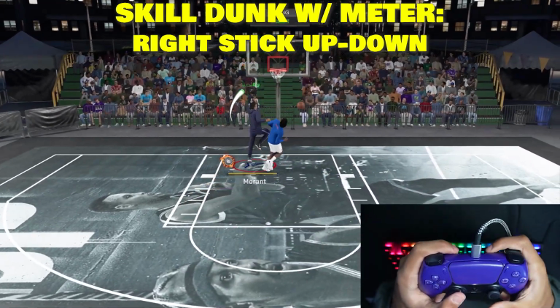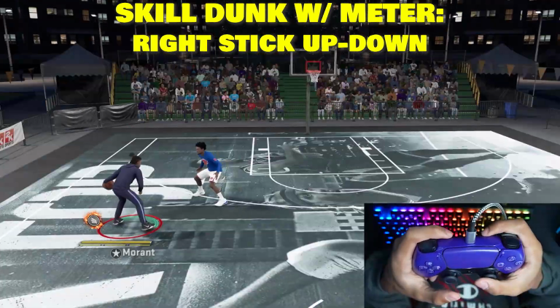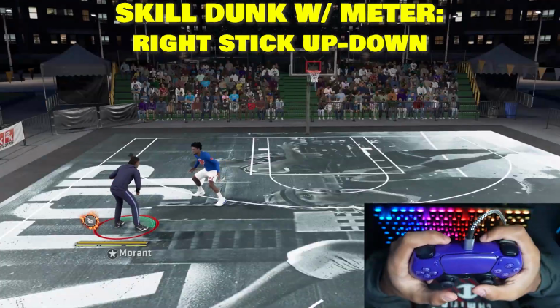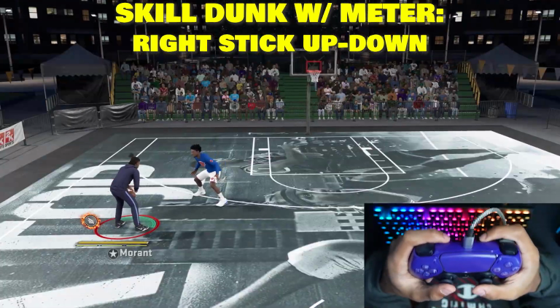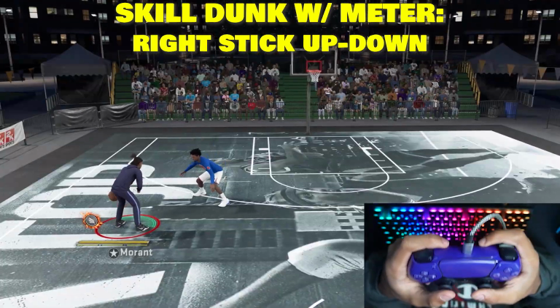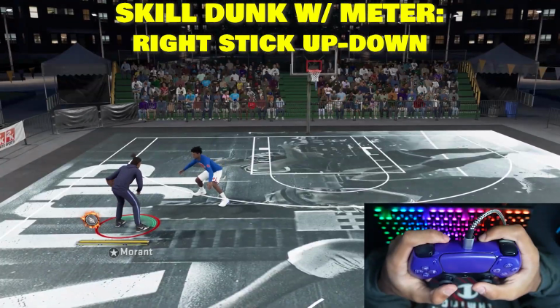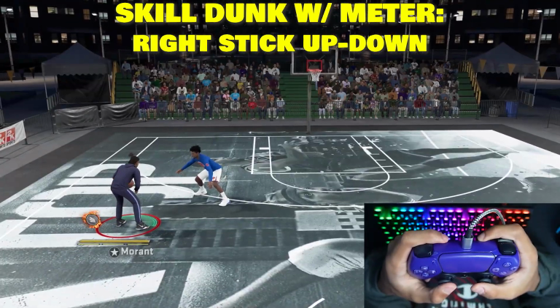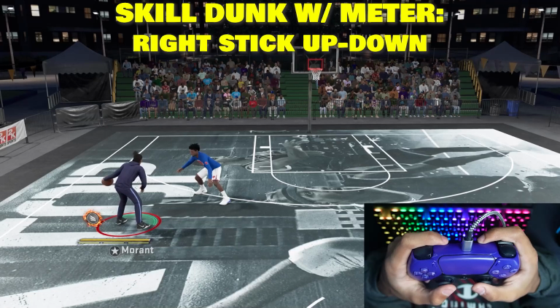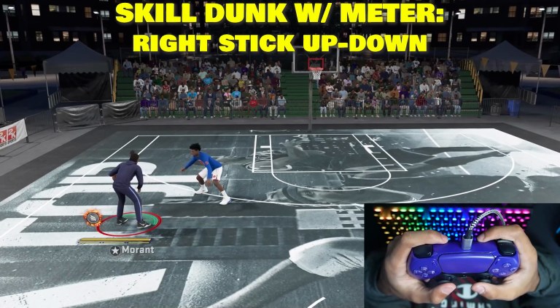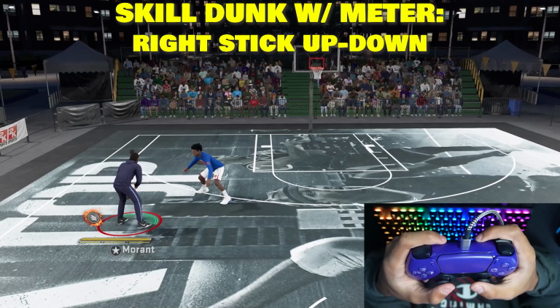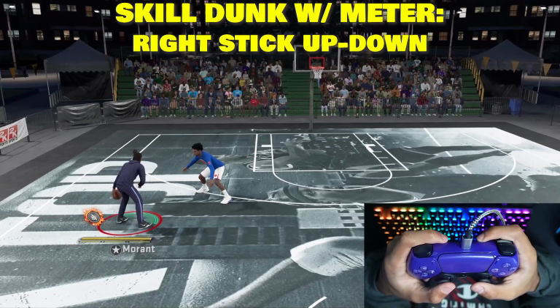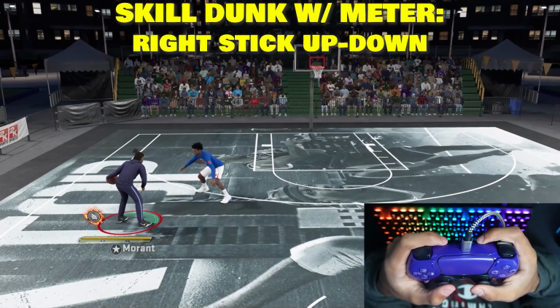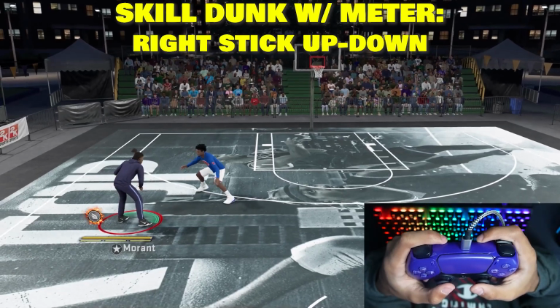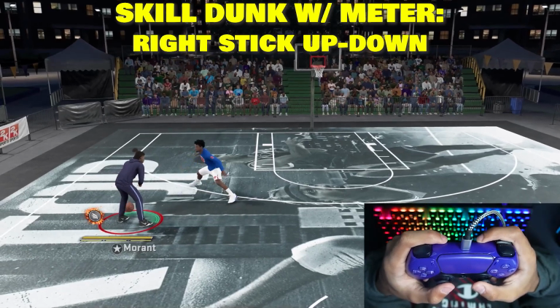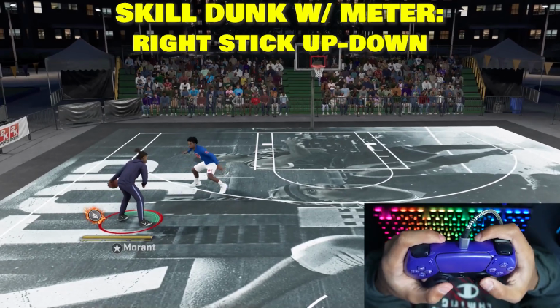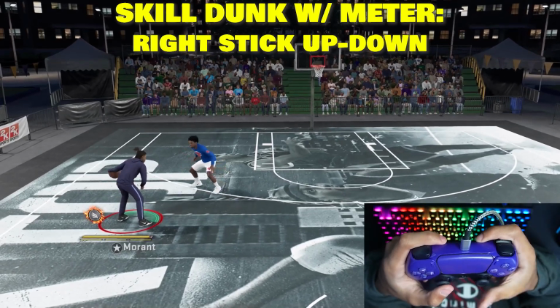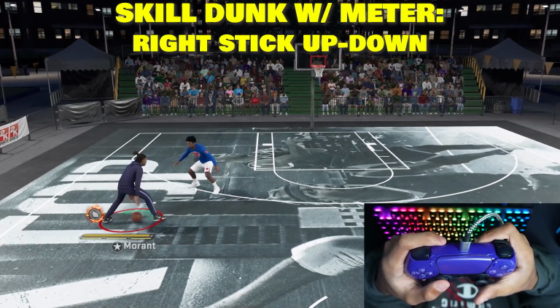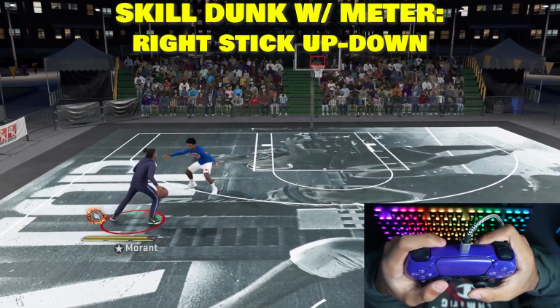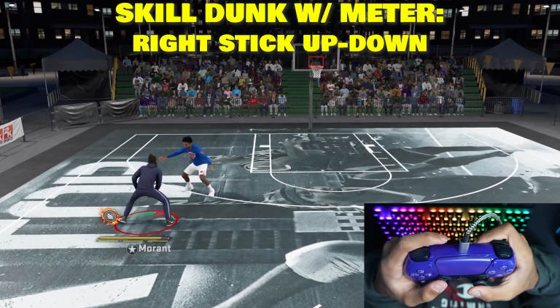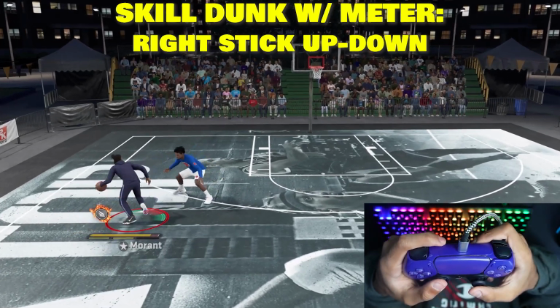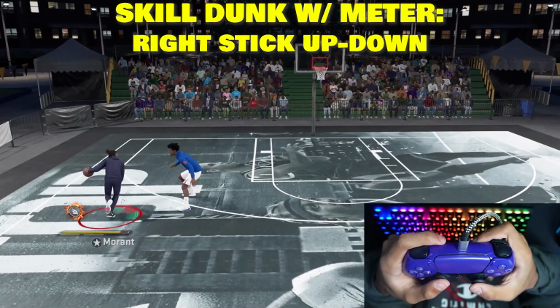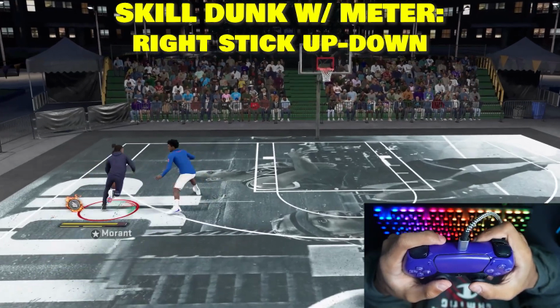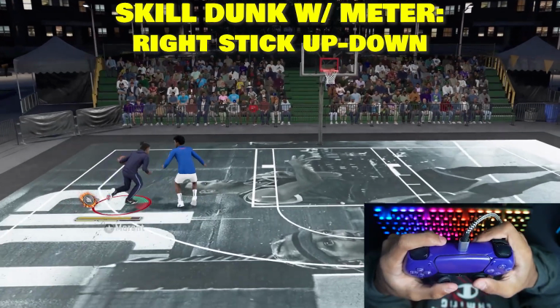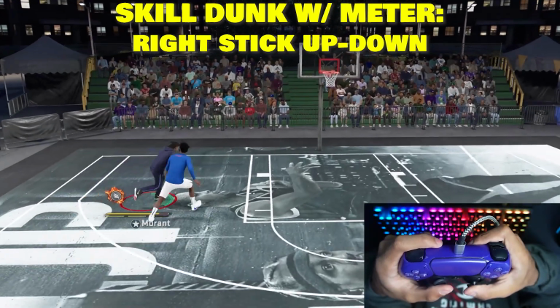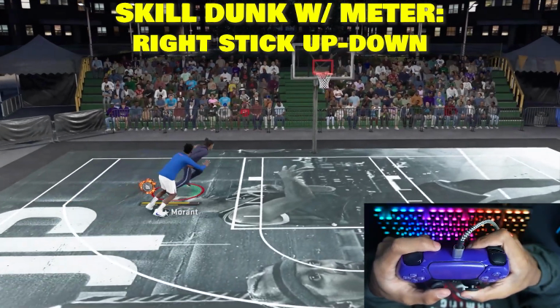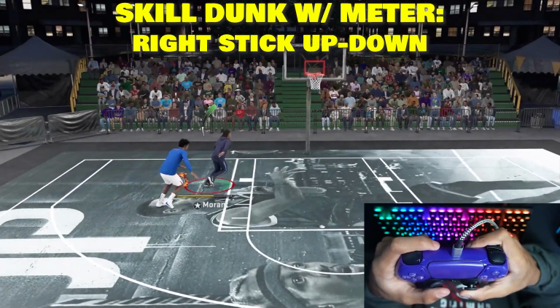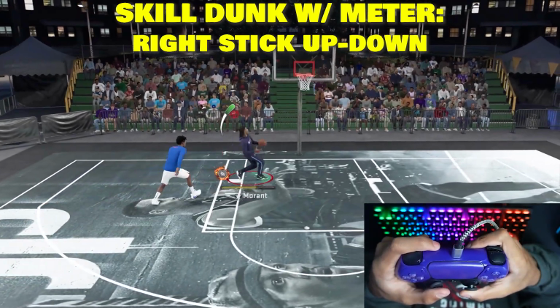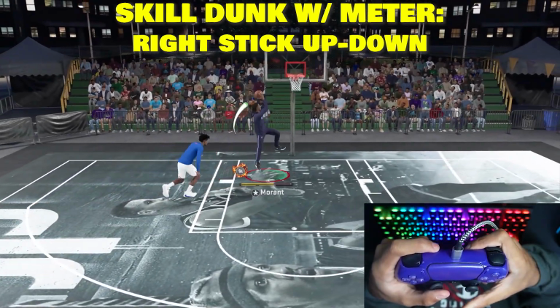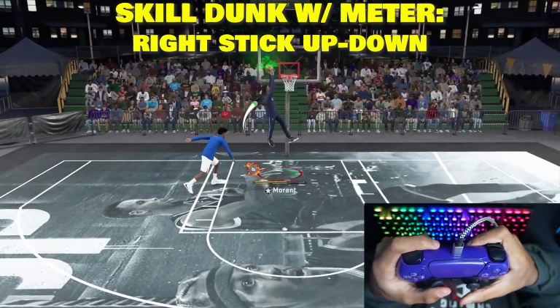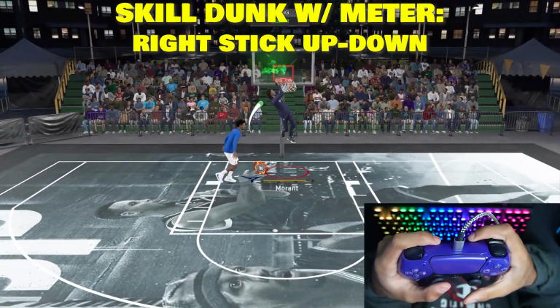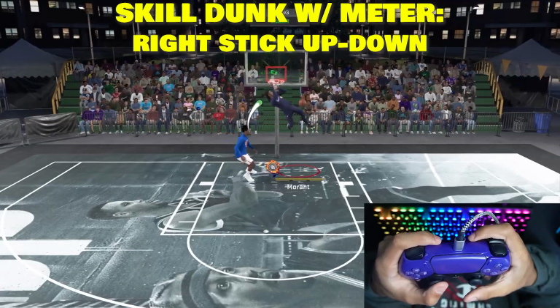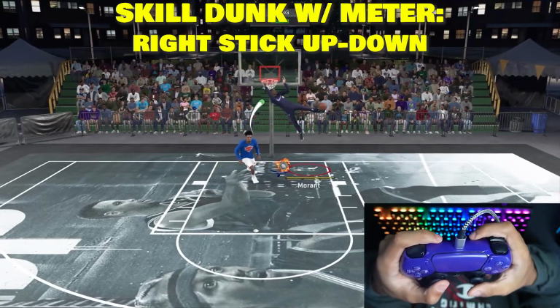I'm going to show you guys one more time. All you want to do for the normal skill dunk is literally just flick the right stick up, hold it down, and it does something like that.